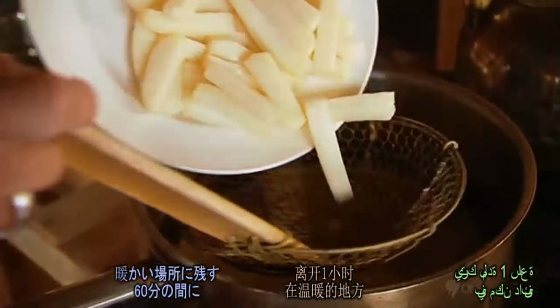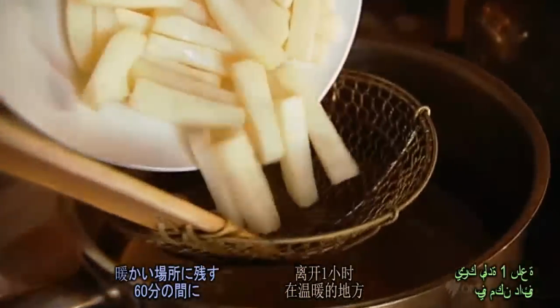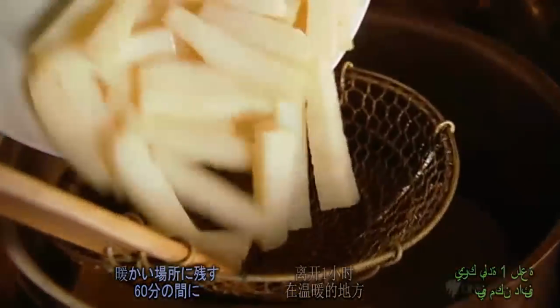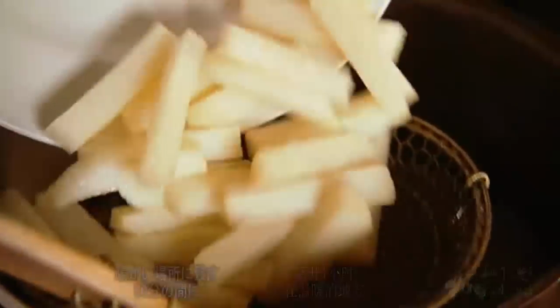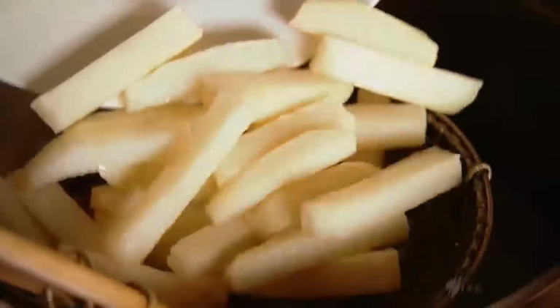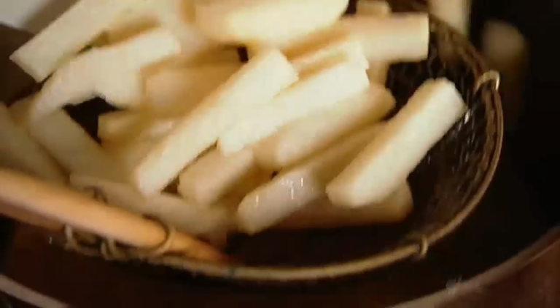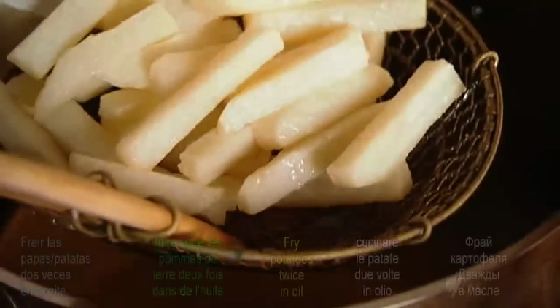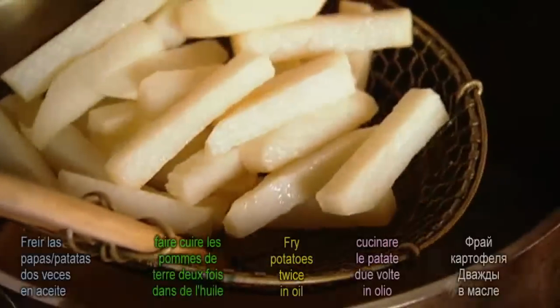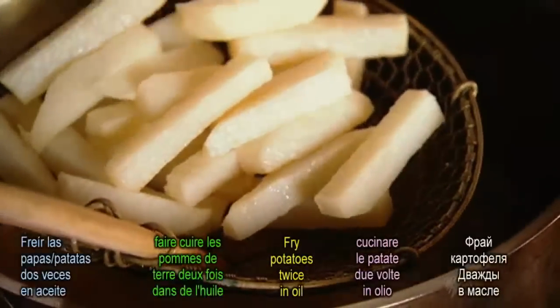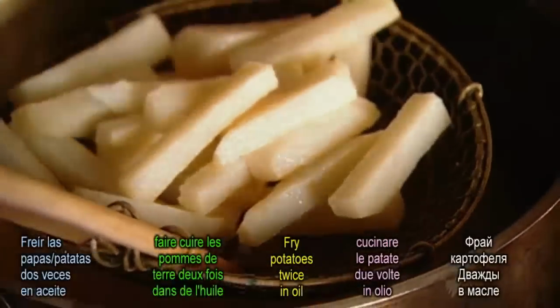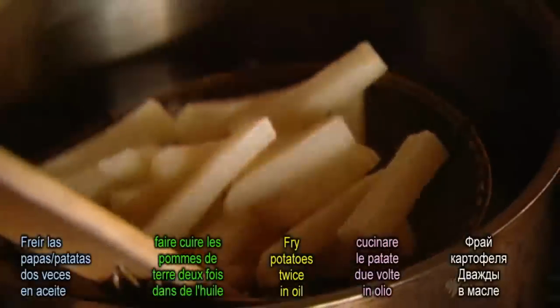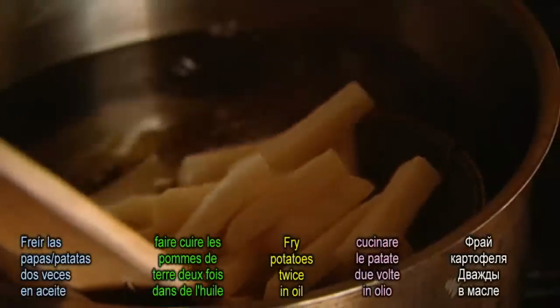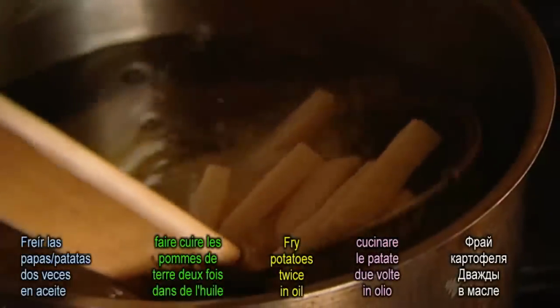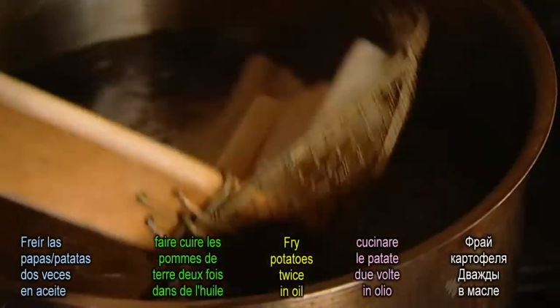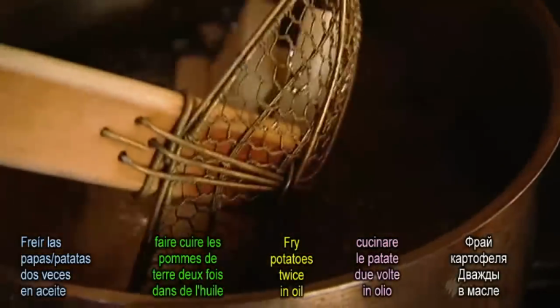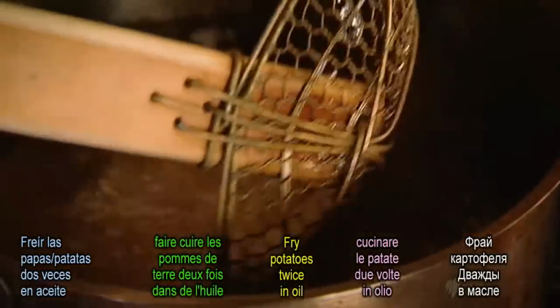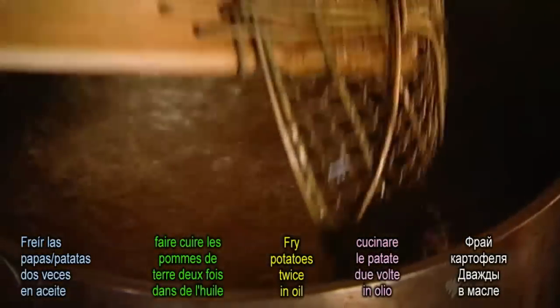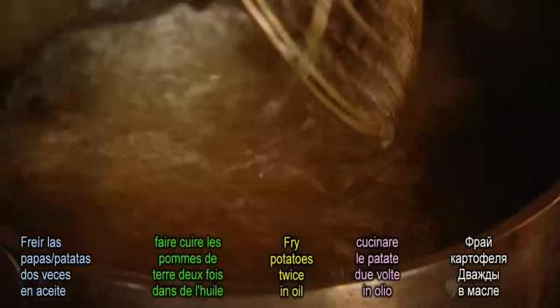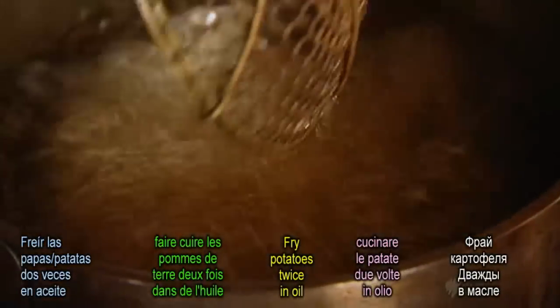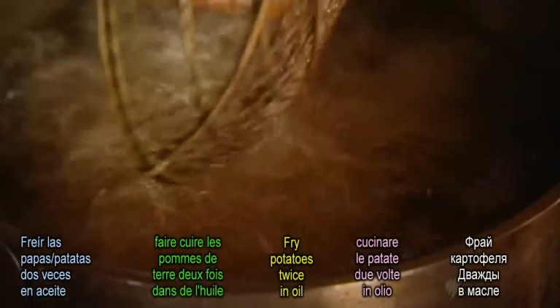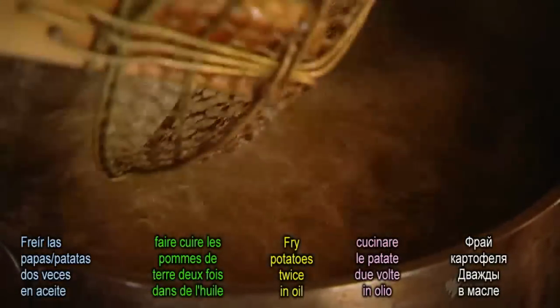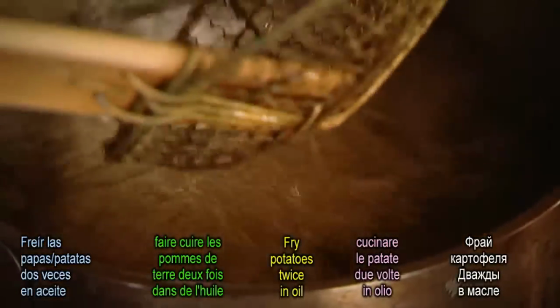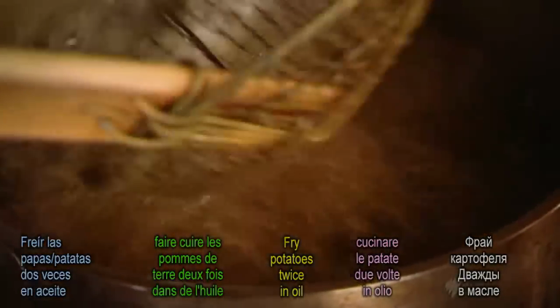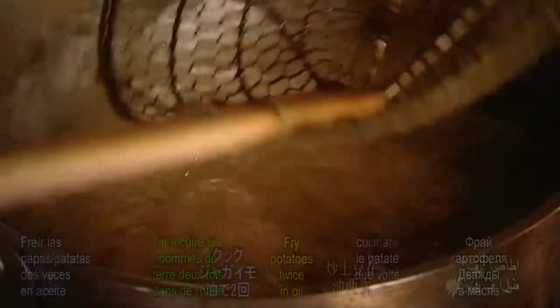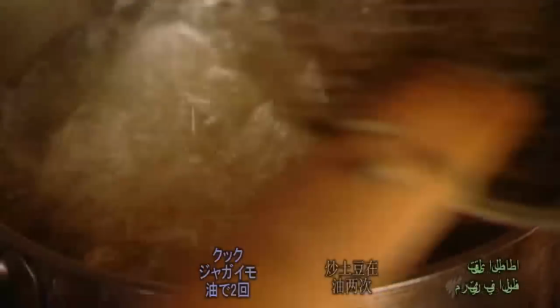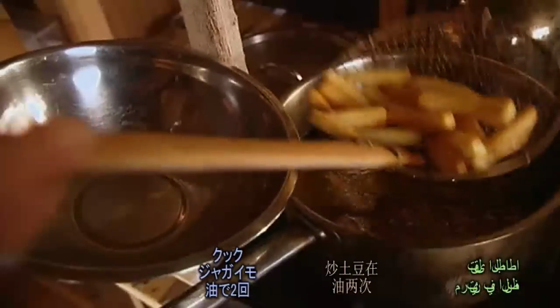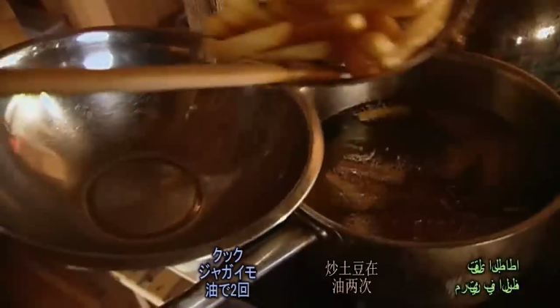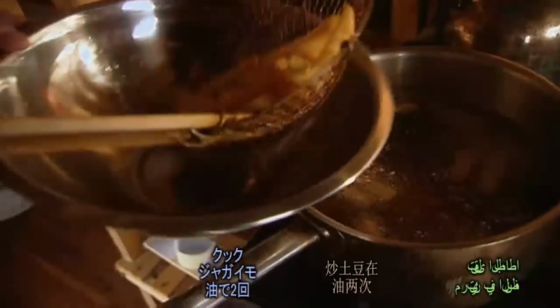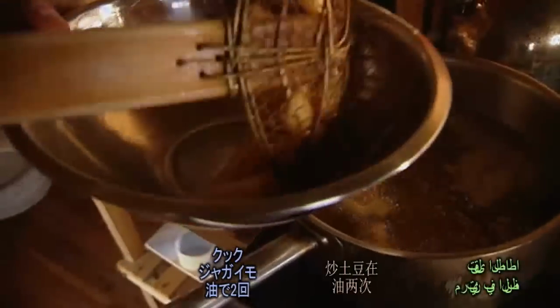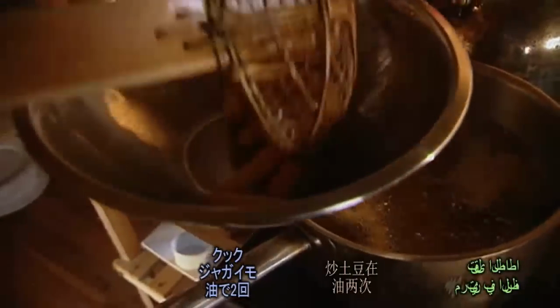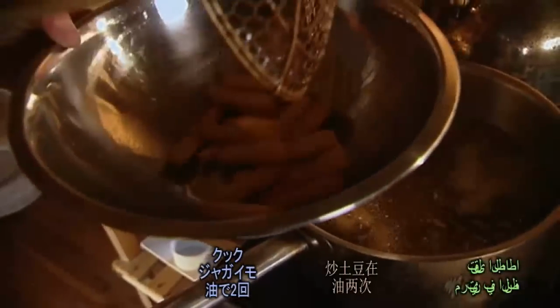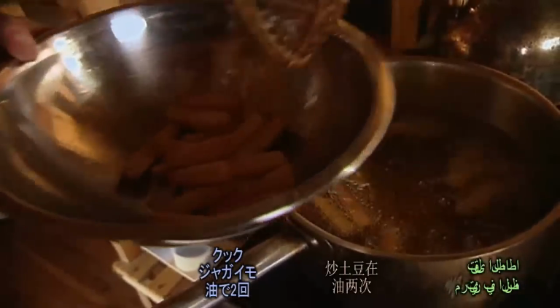For the chips, the best potato is one with a low moisture content. They're cooked twice in oil to make them extra crispy.